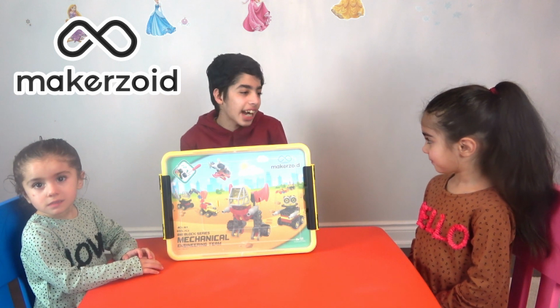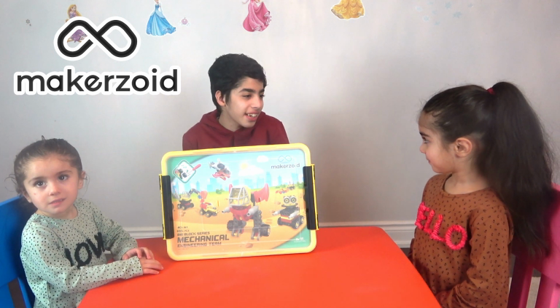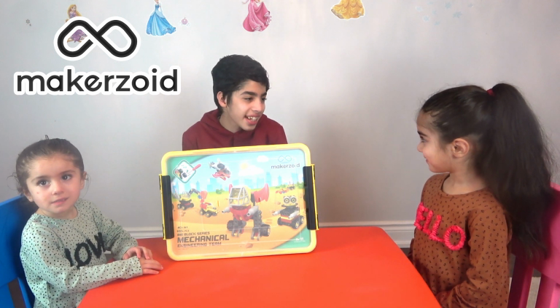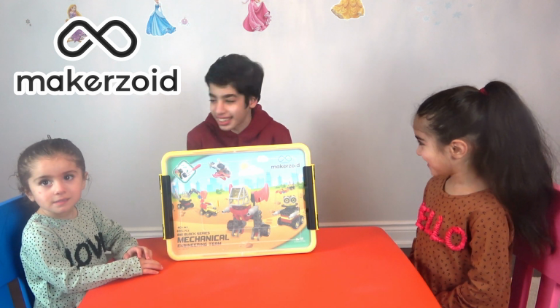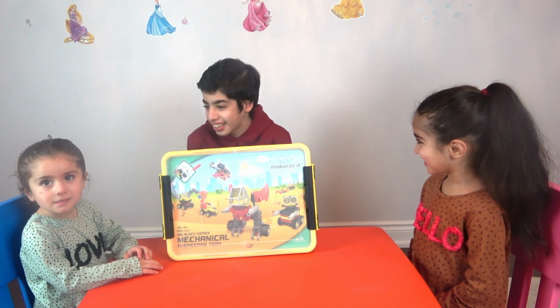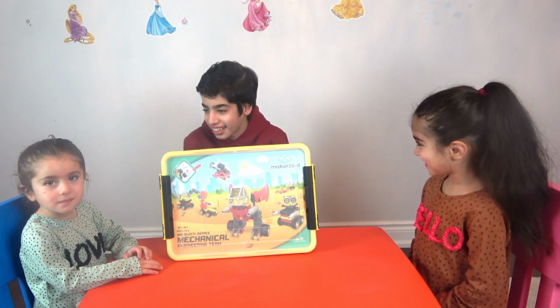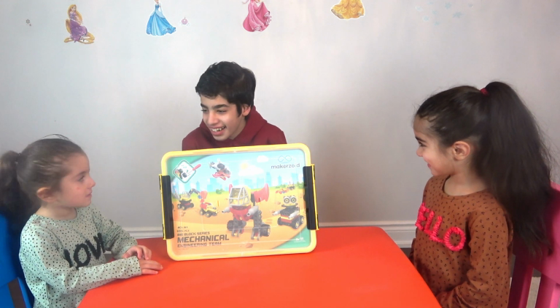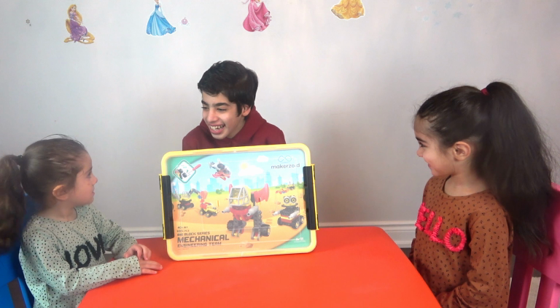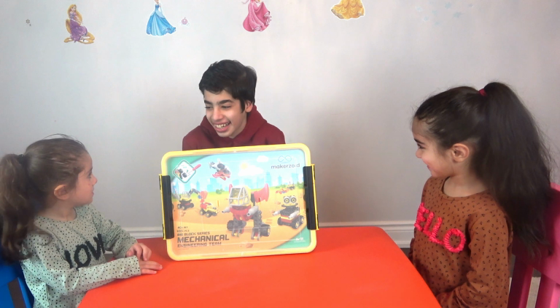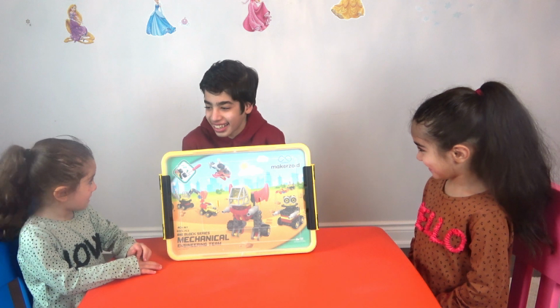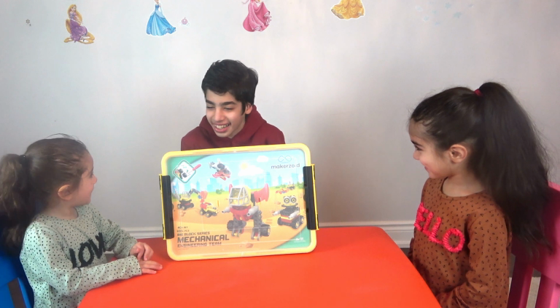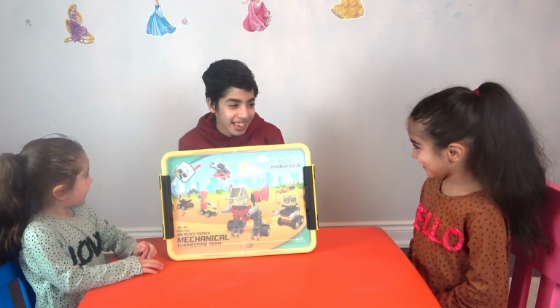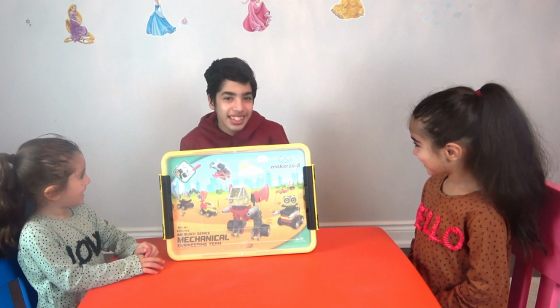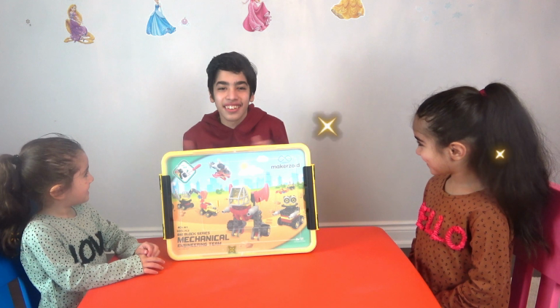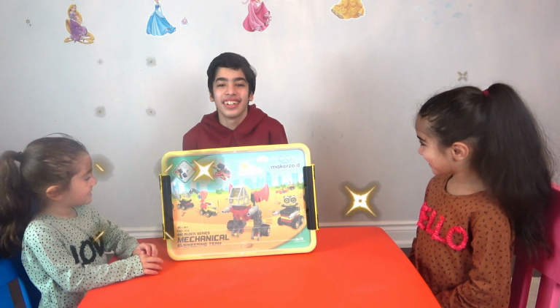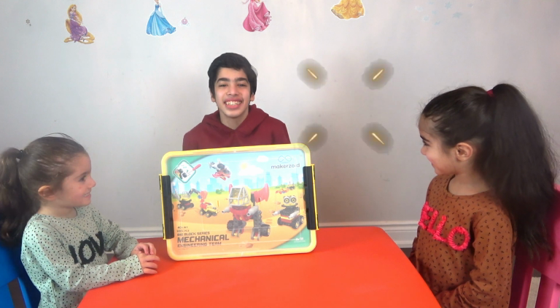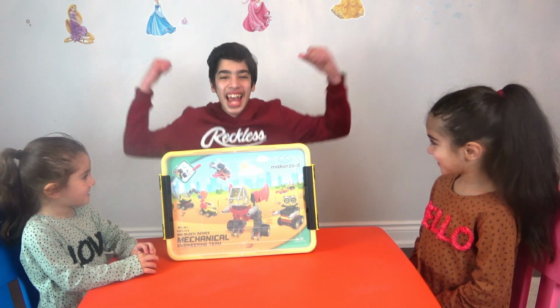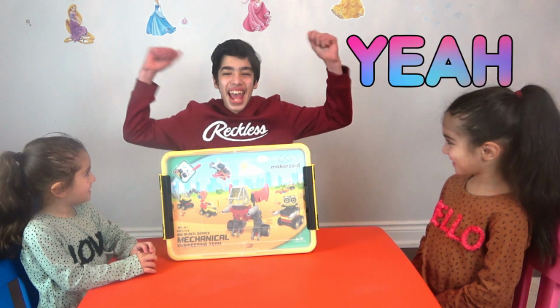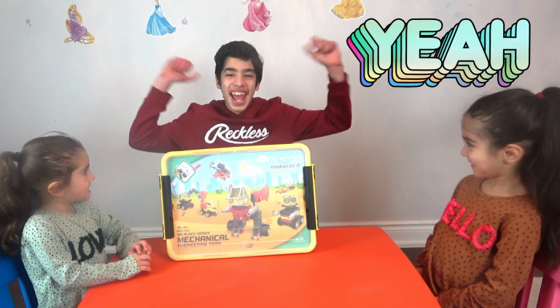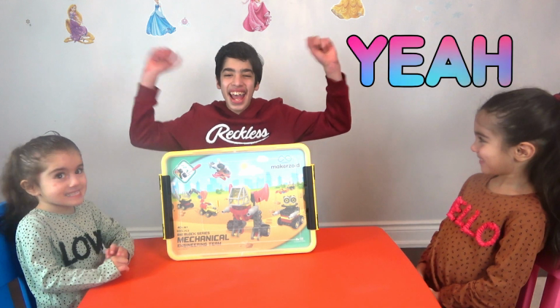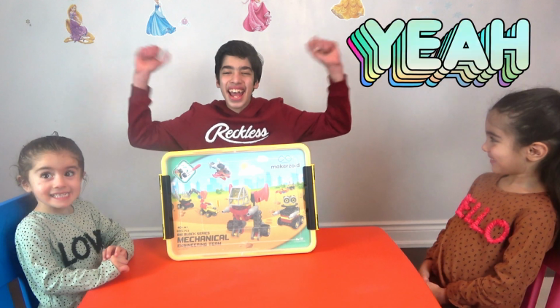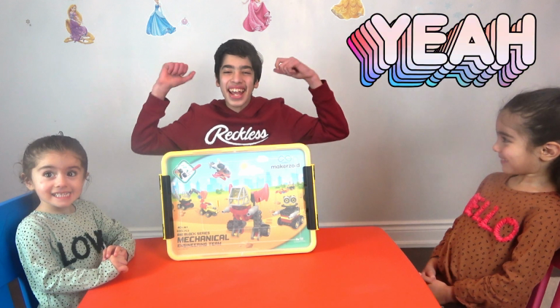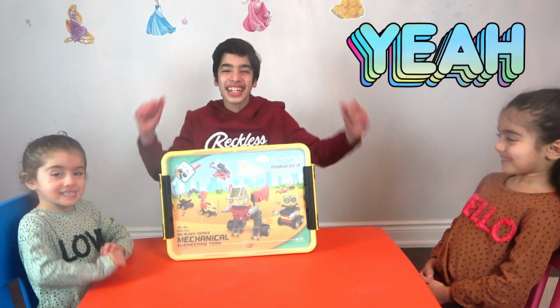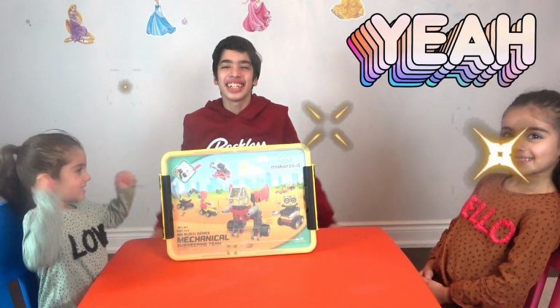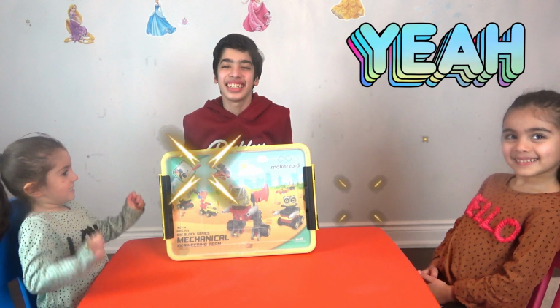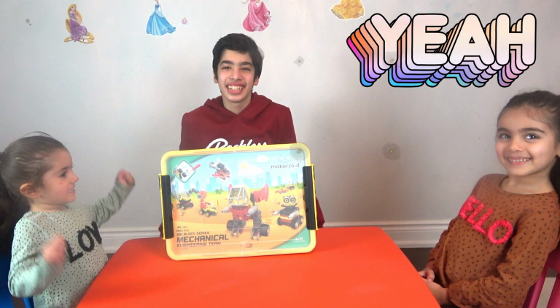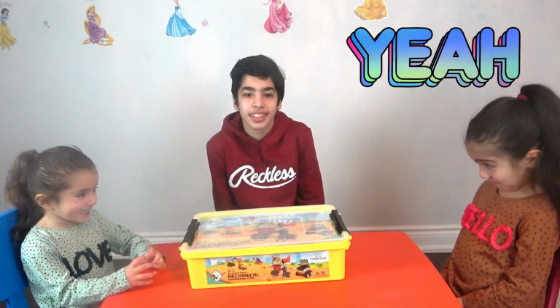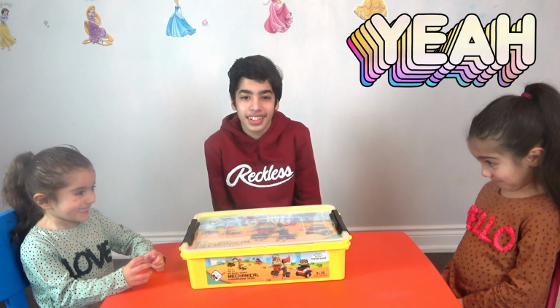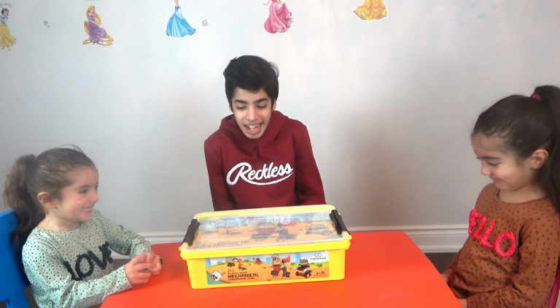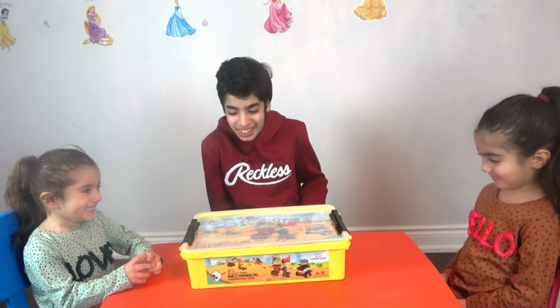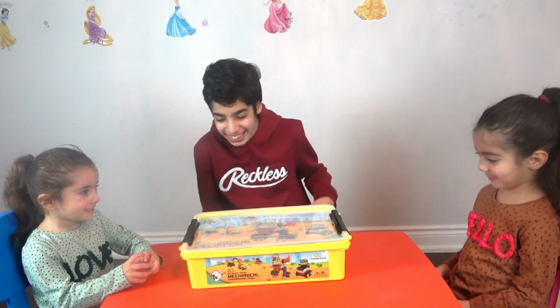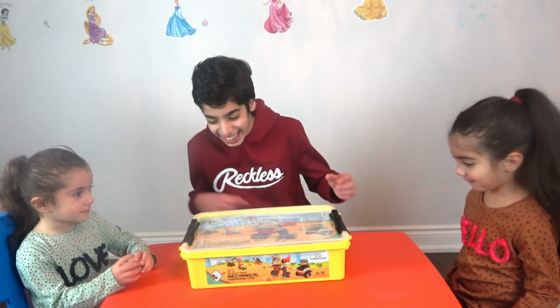You guys ready? Yeah! Ready? Yeah! Let's go! I'm so excited!